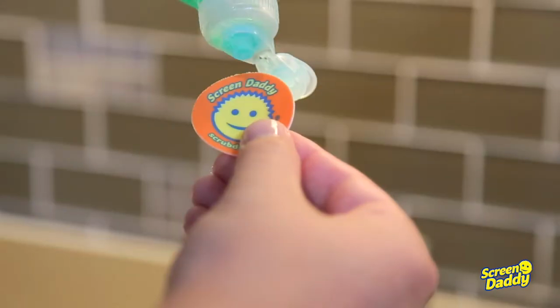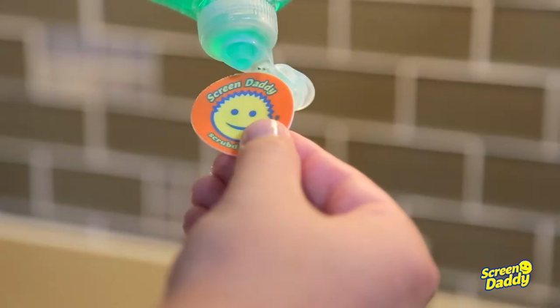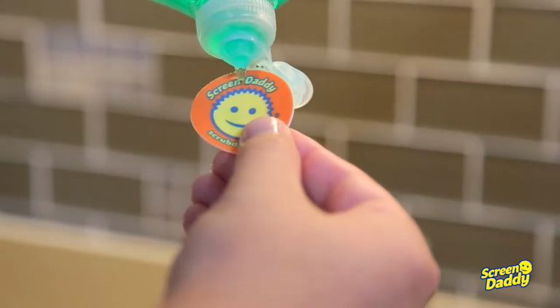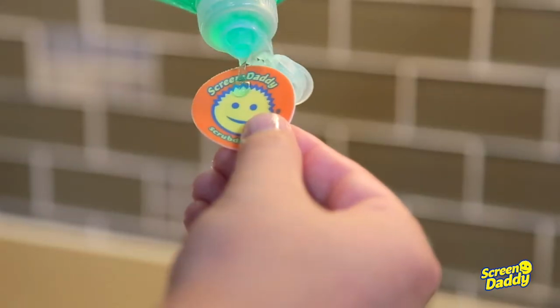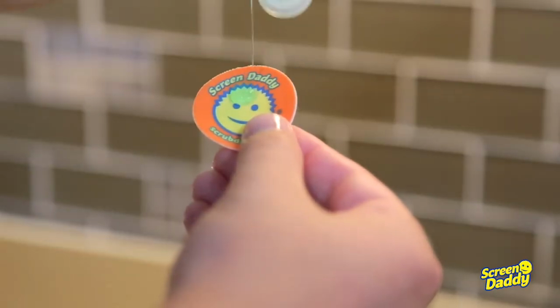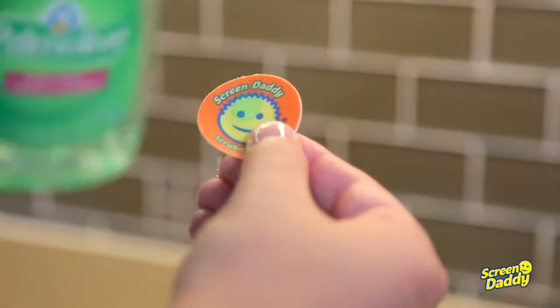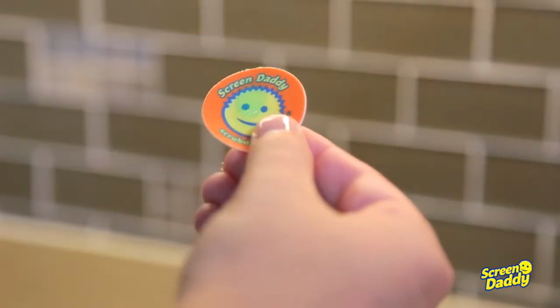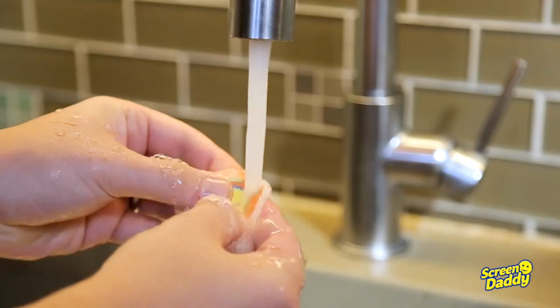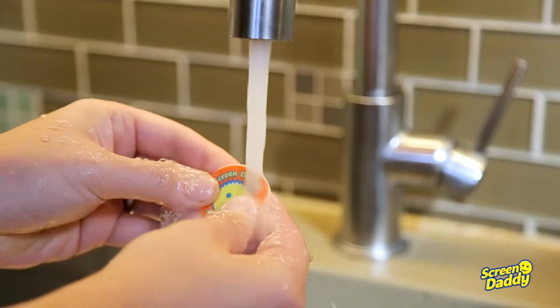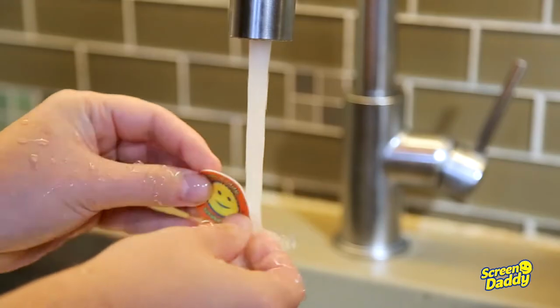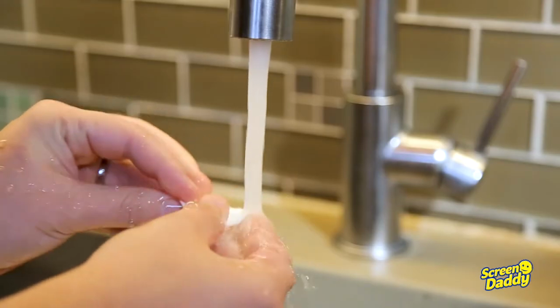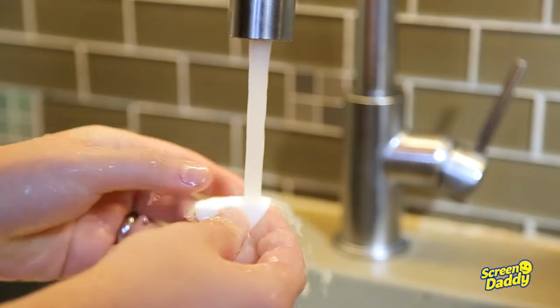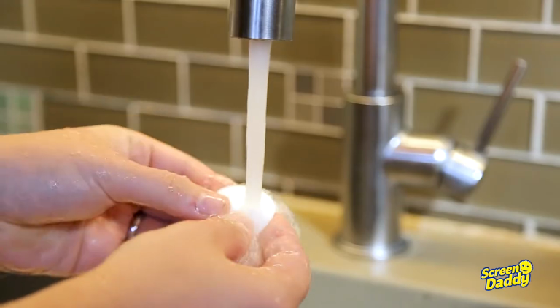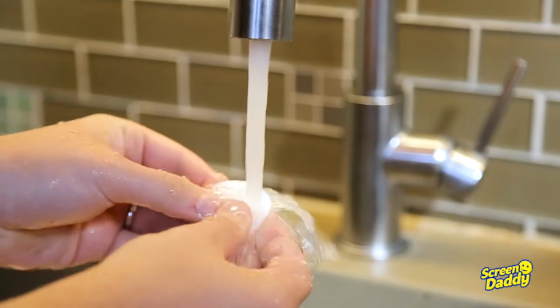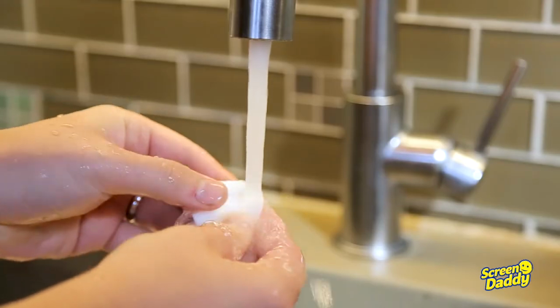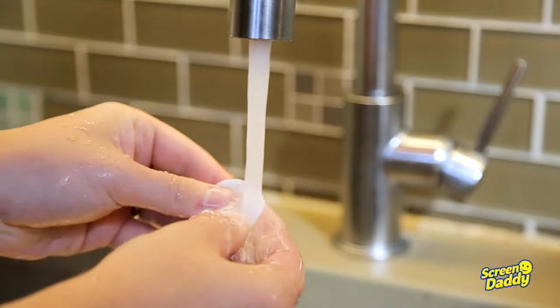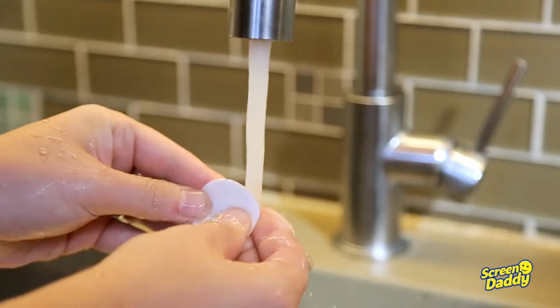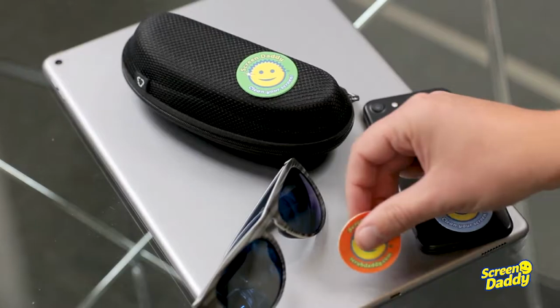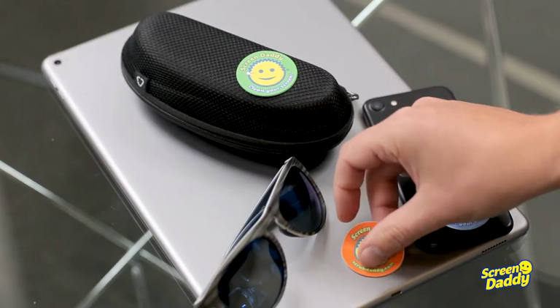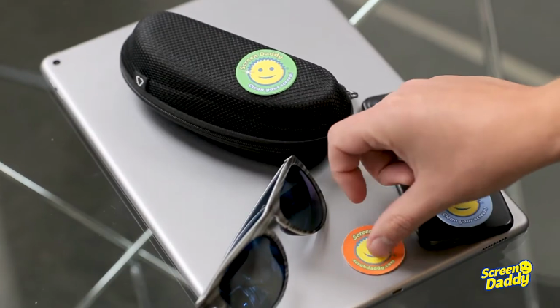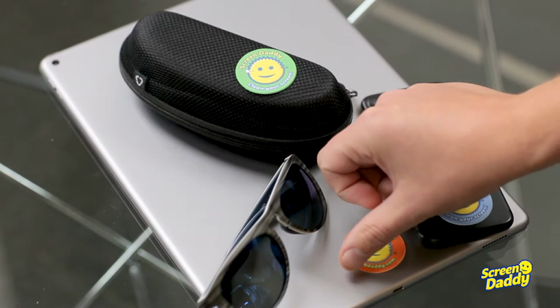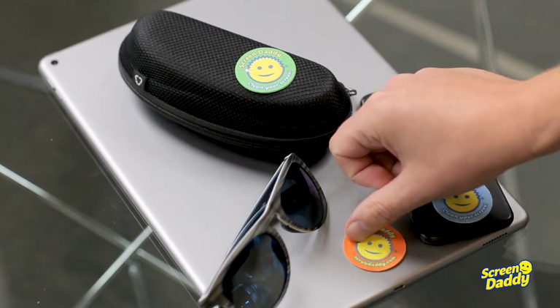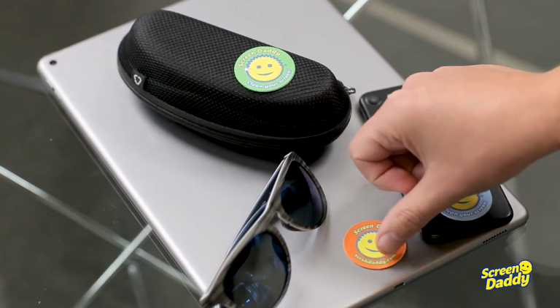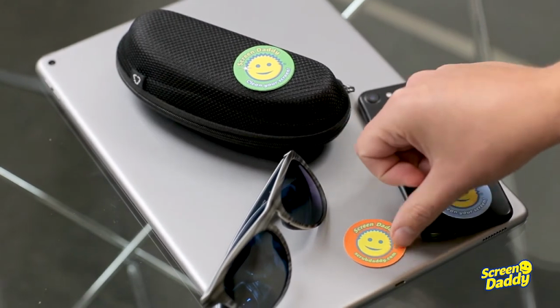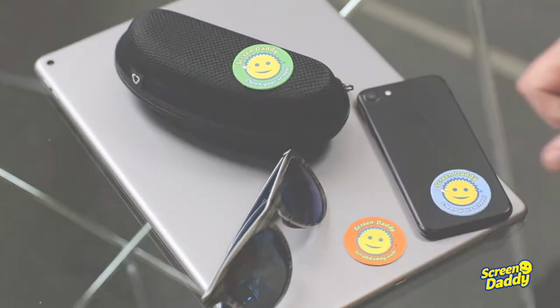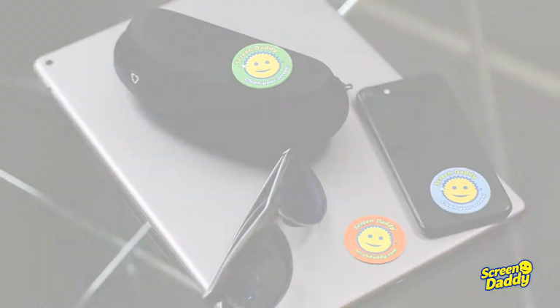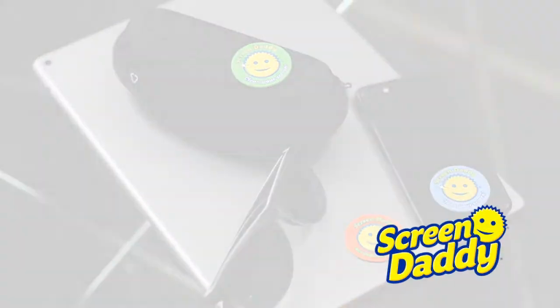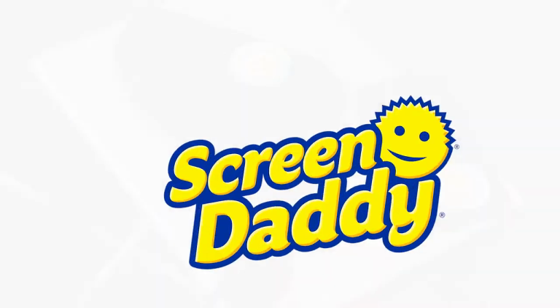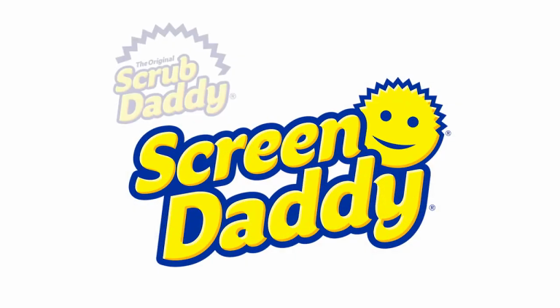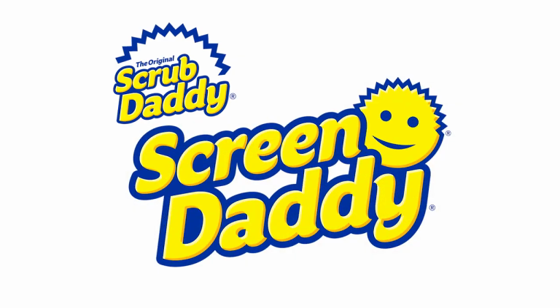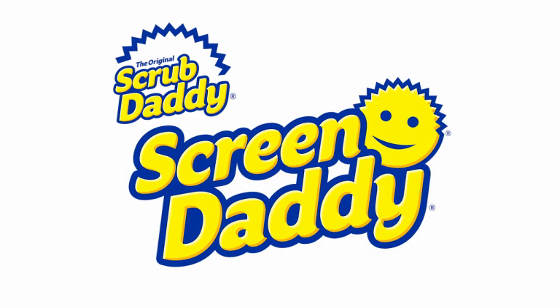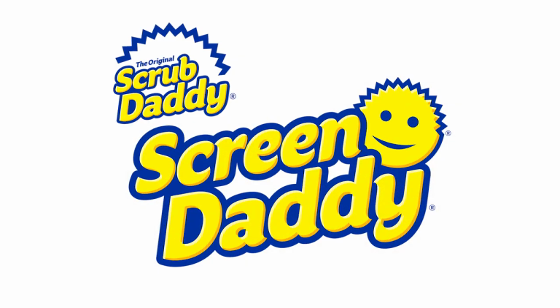ScreenDaddy is washable and reusable. Take your screen from smear to clear with ScreenDaddy.